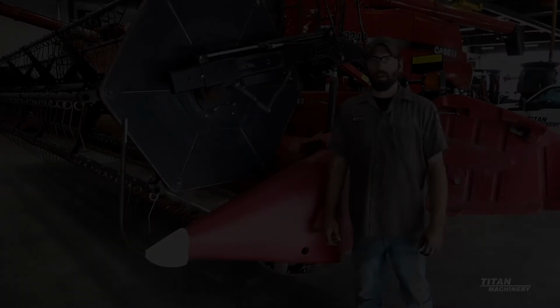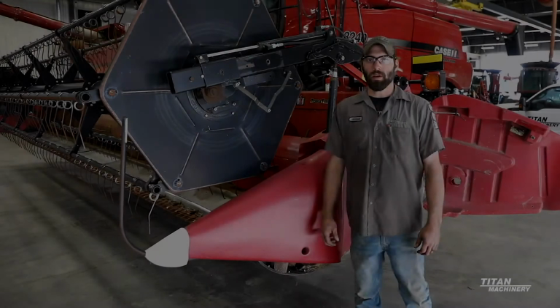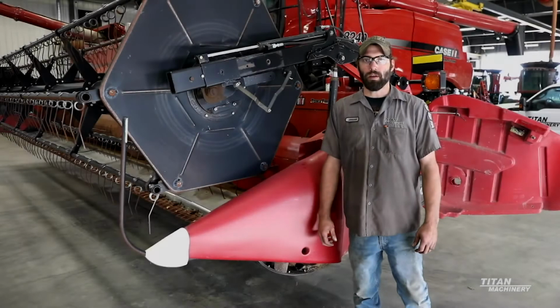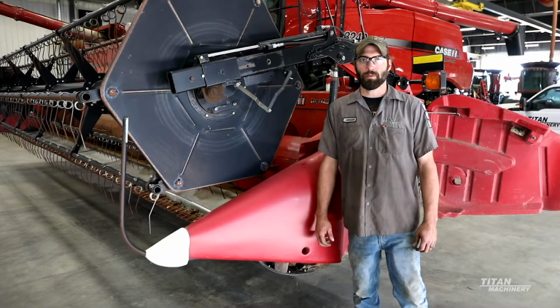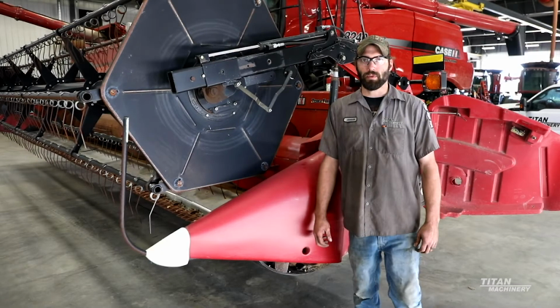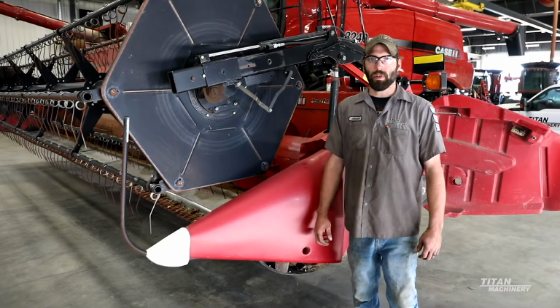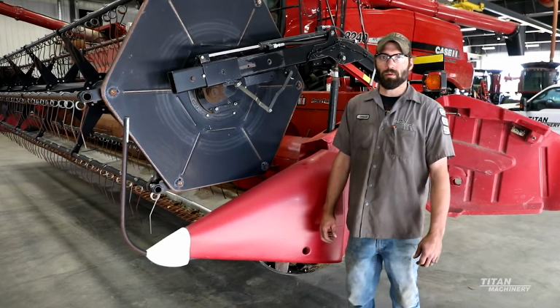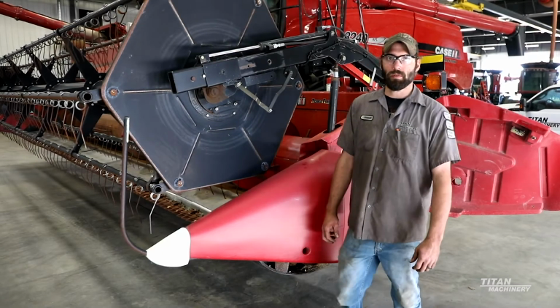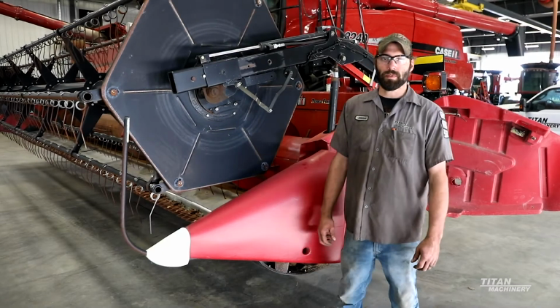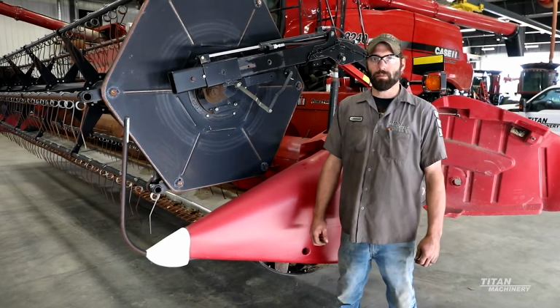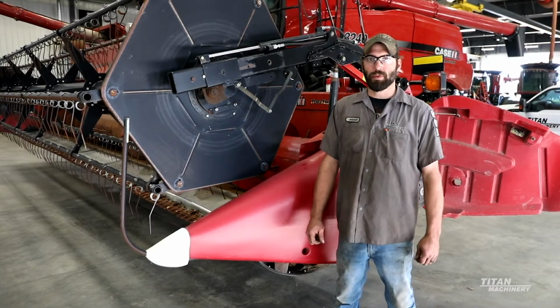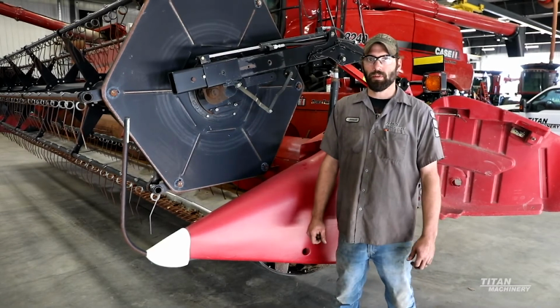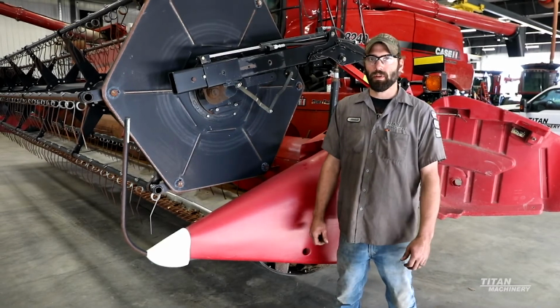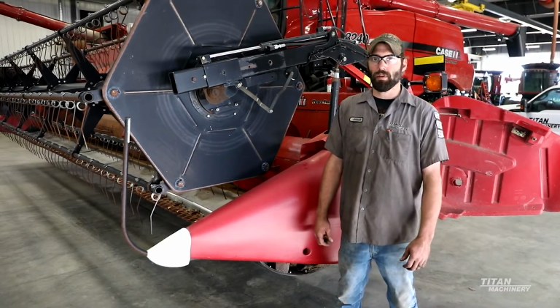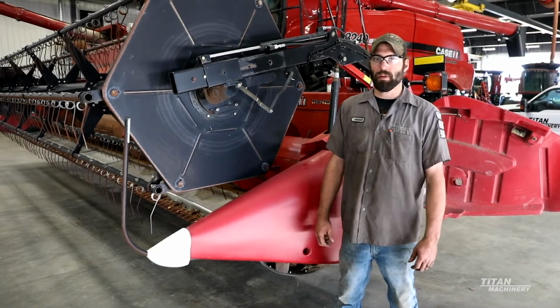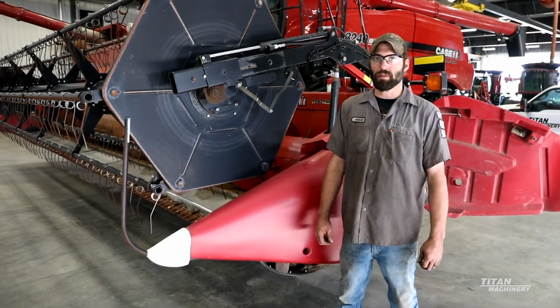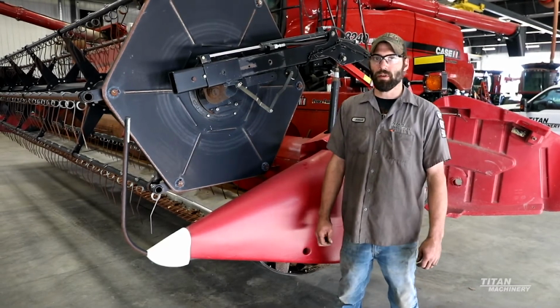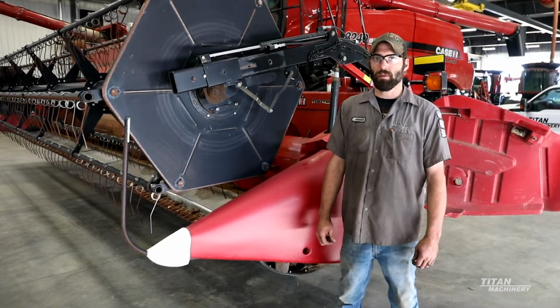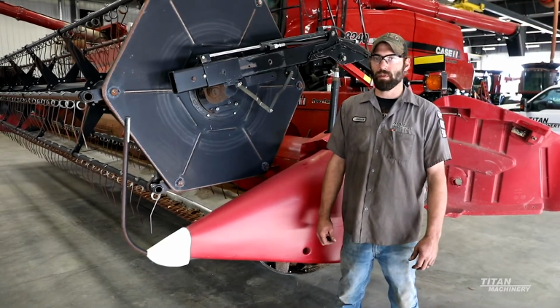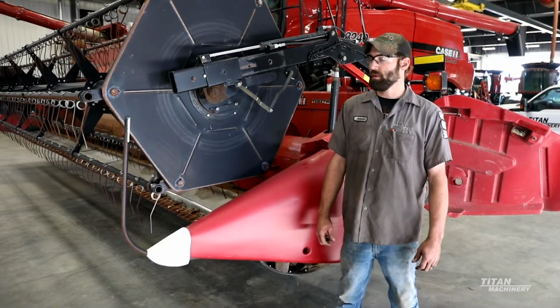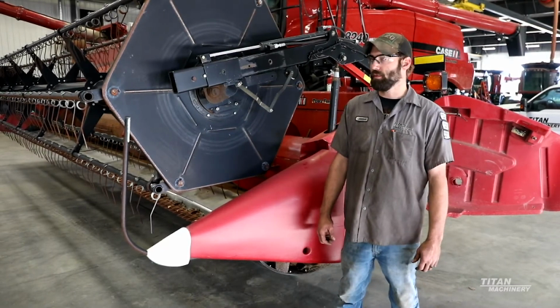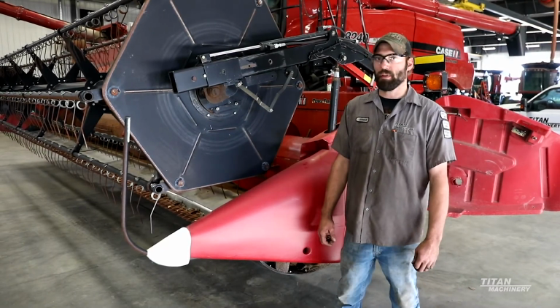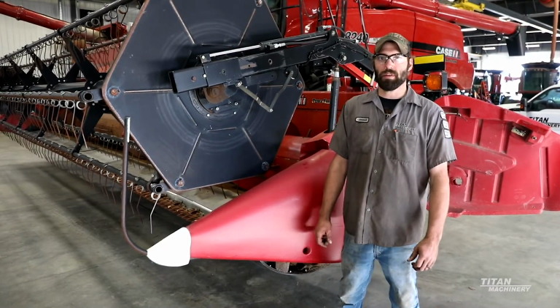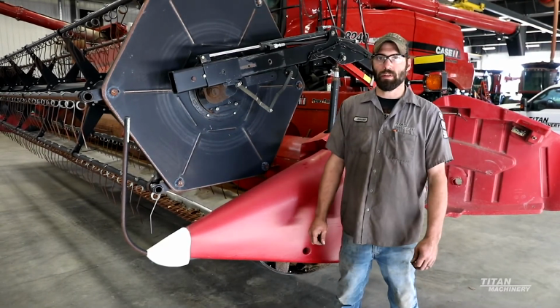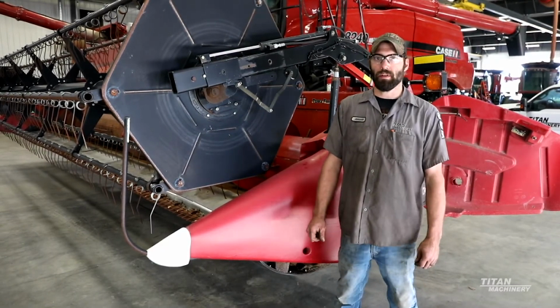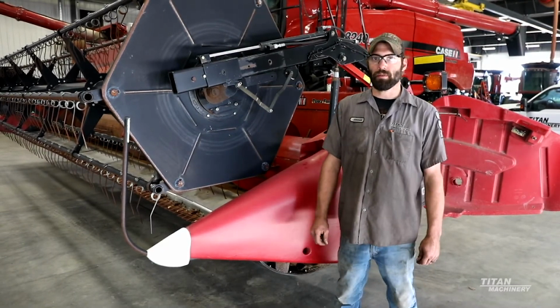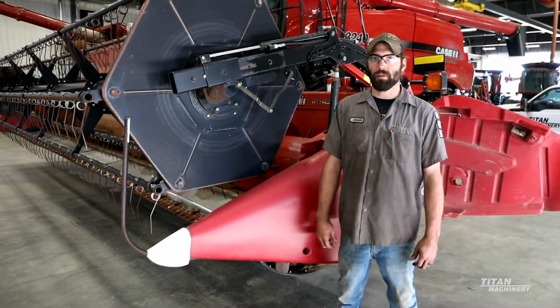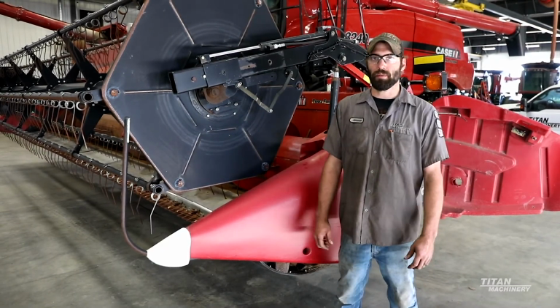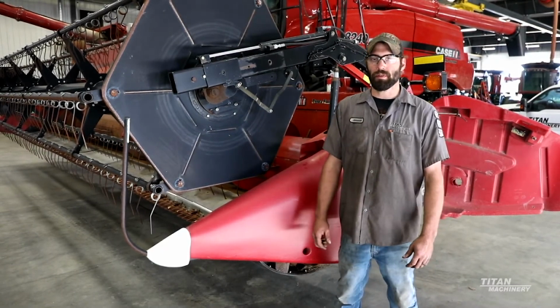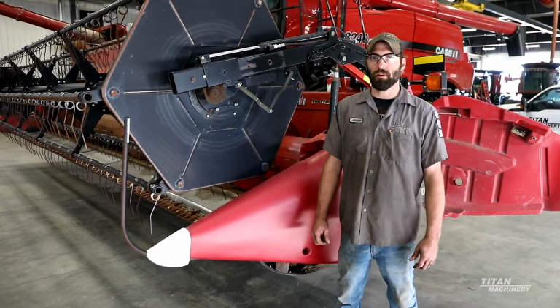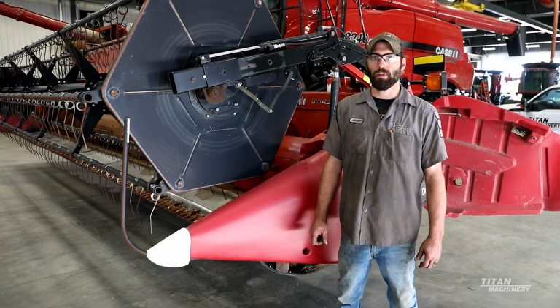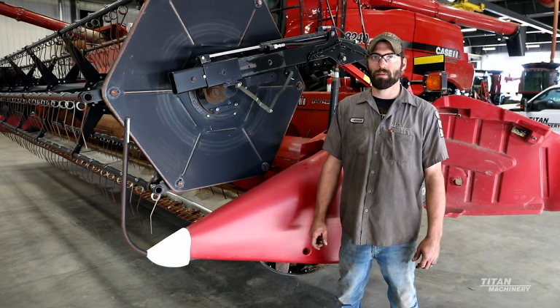Hi, I'm Jordan Gower, Titan Machinery, and today we're going to go over the Case IH 3020 TeraFlex.